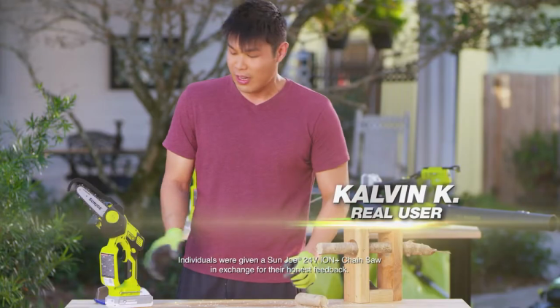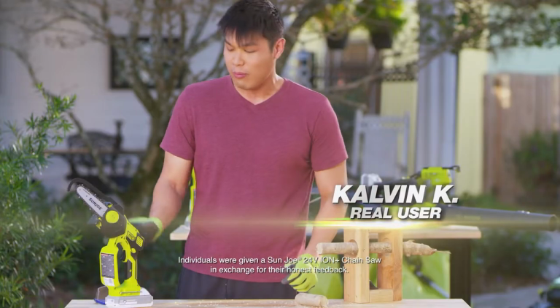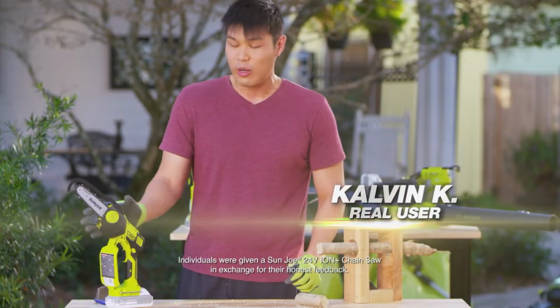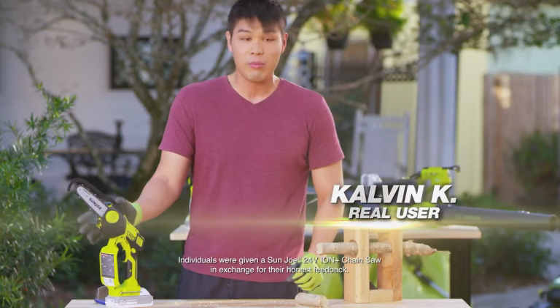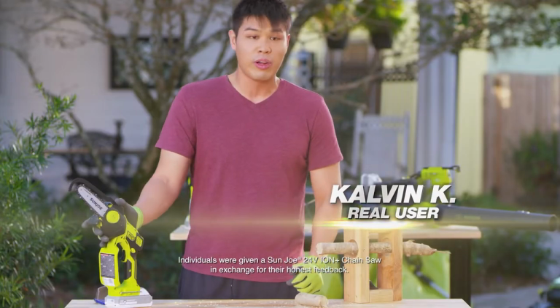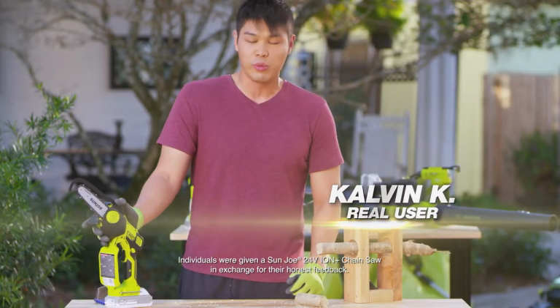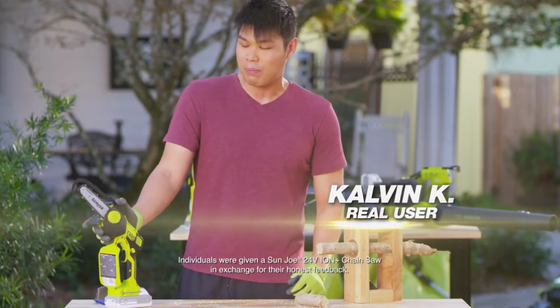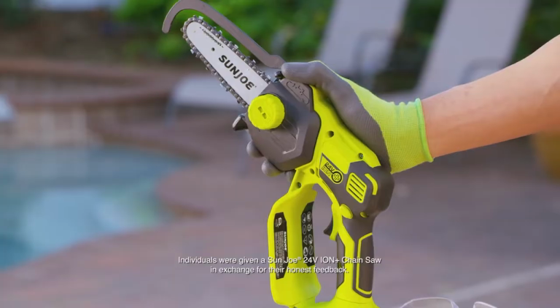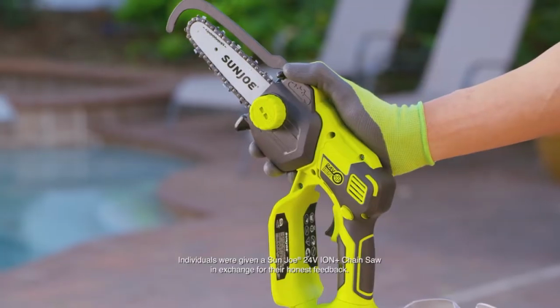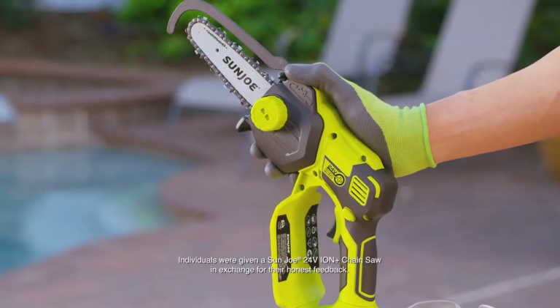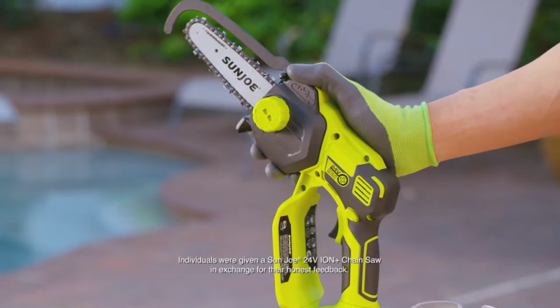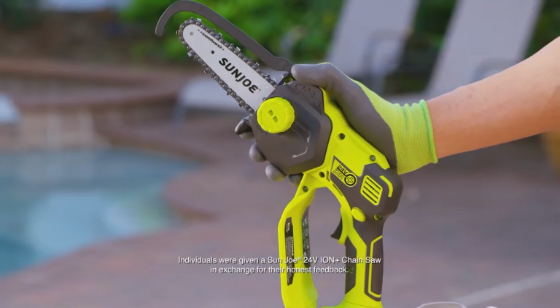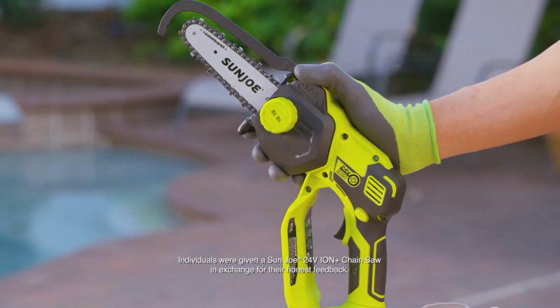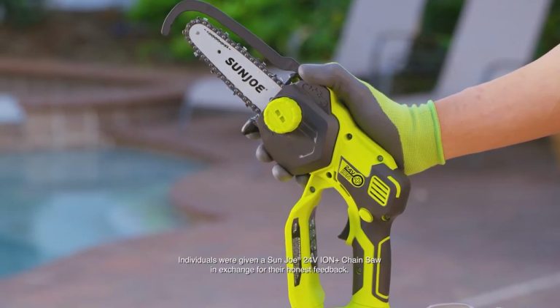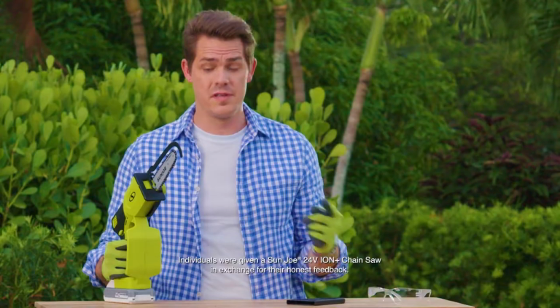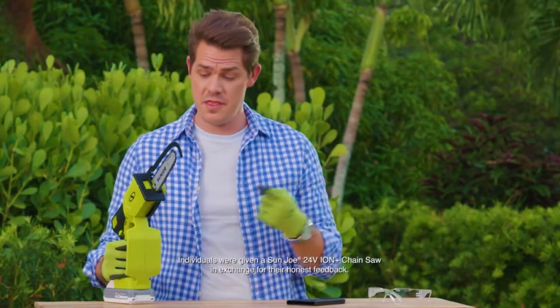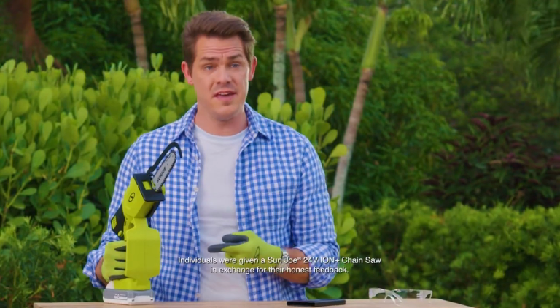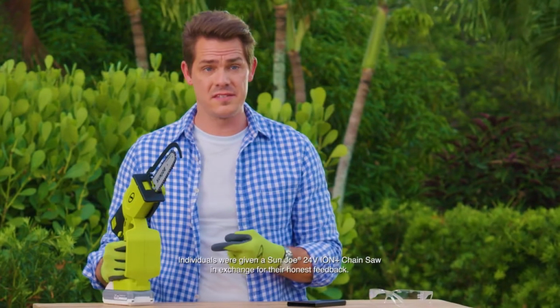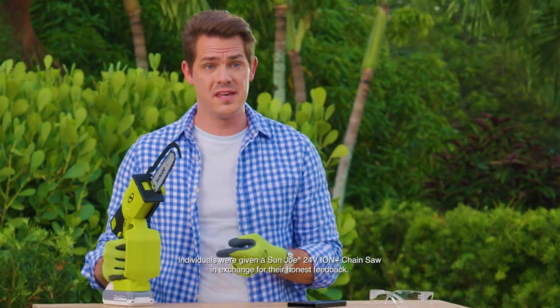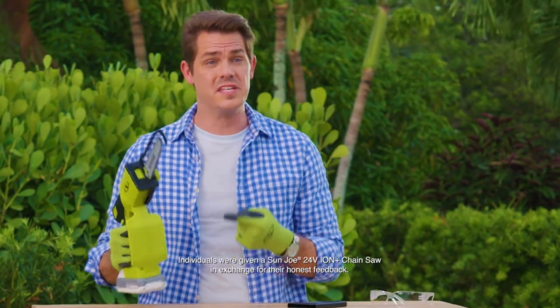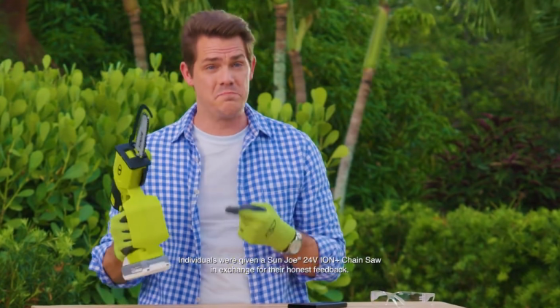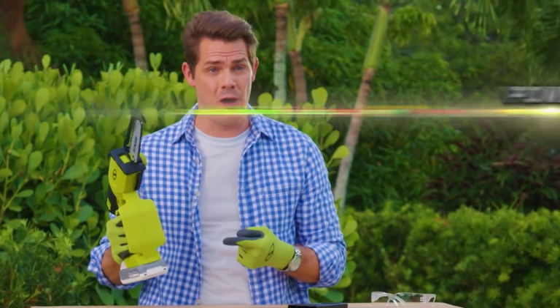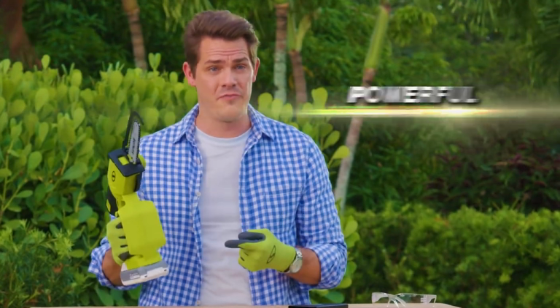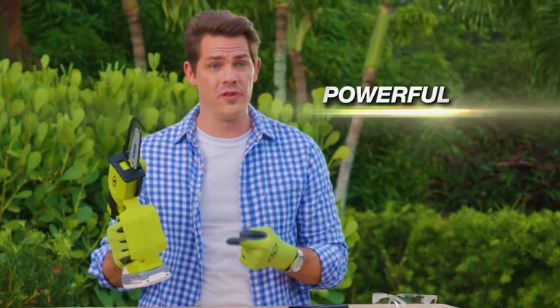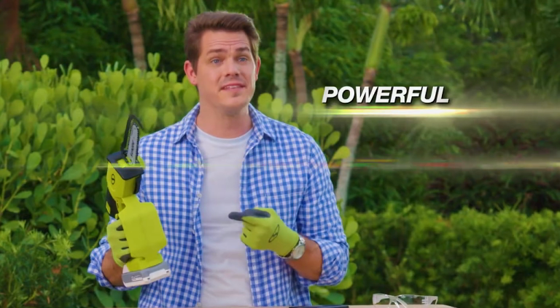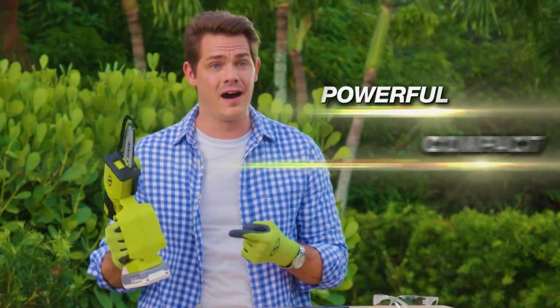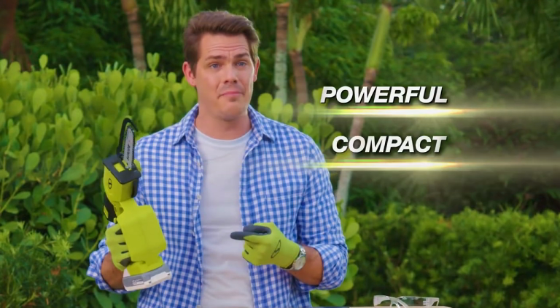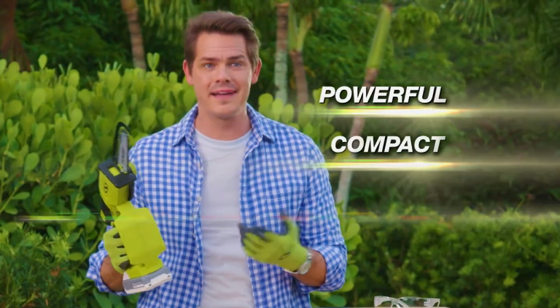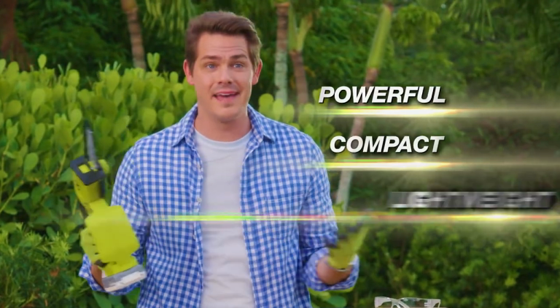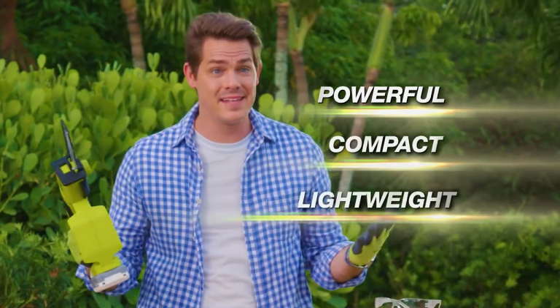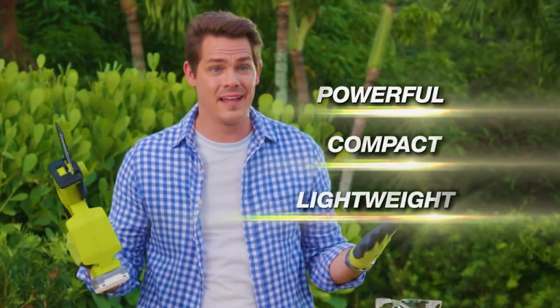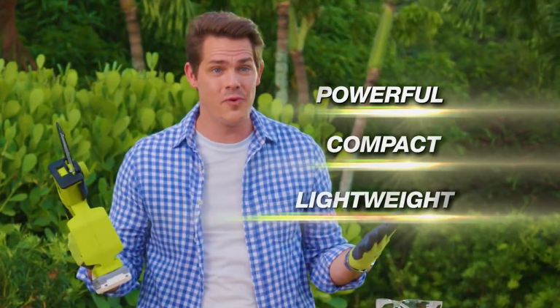I'm really impressed with the power of this saw. This is powerful, it's compact, and it's lightweight.